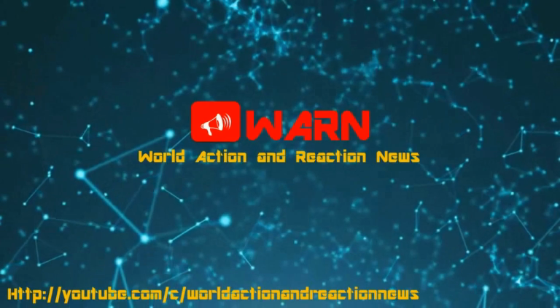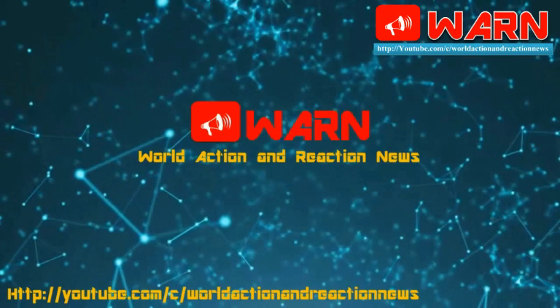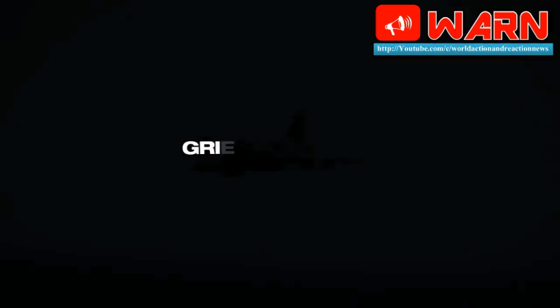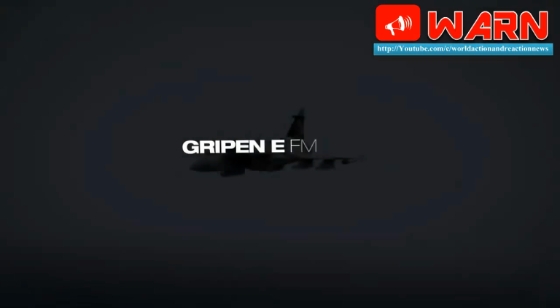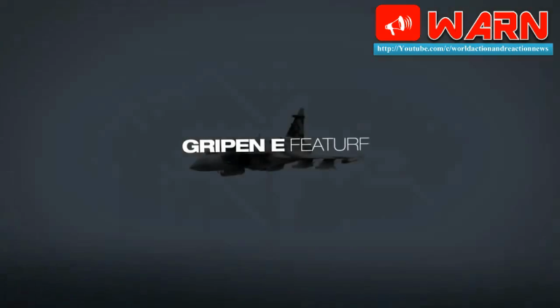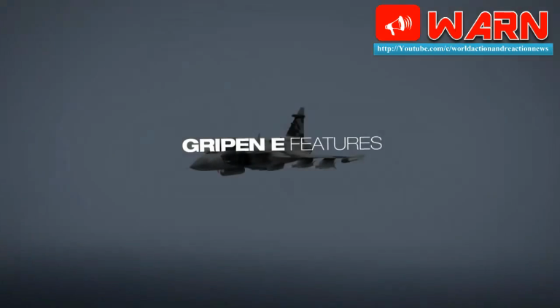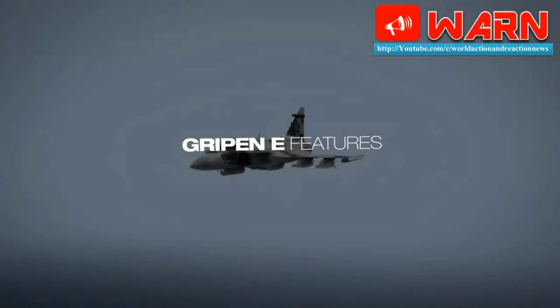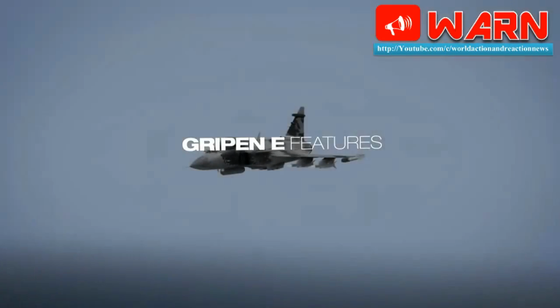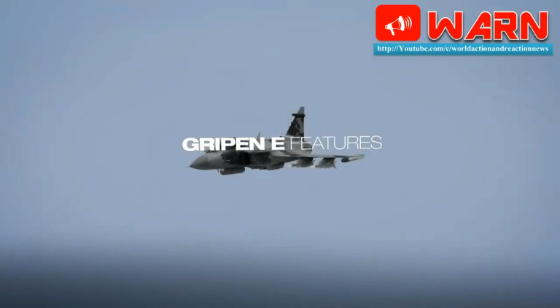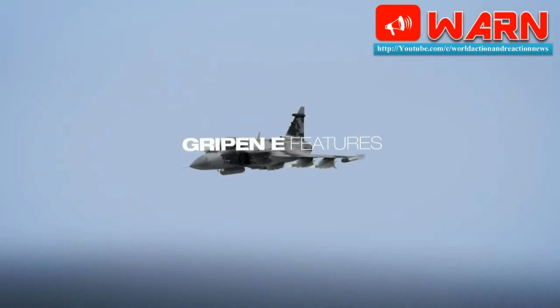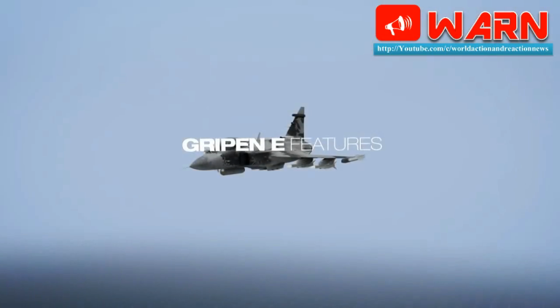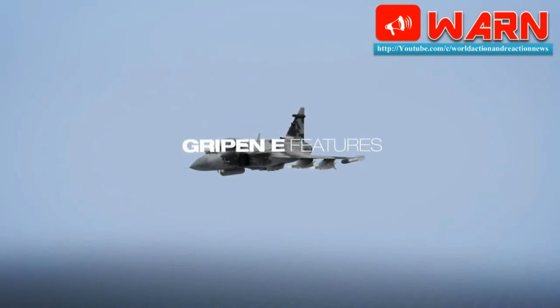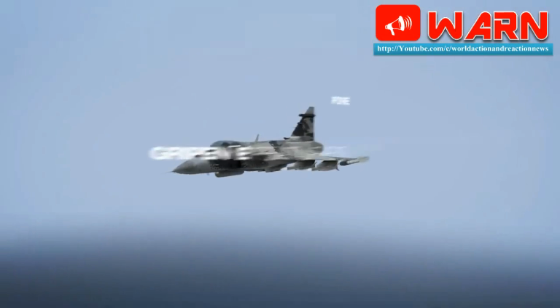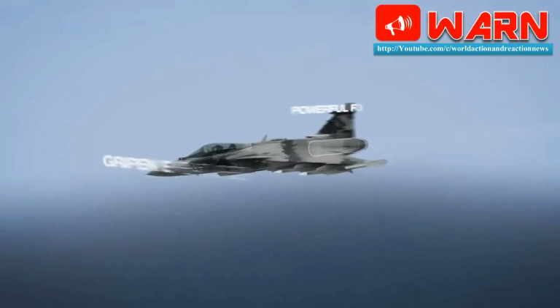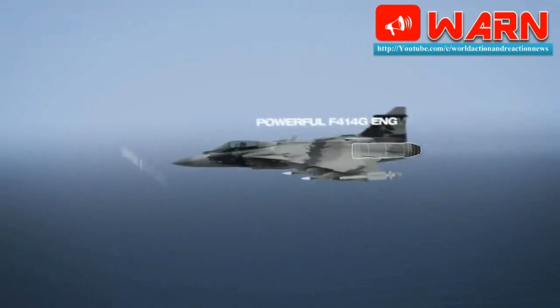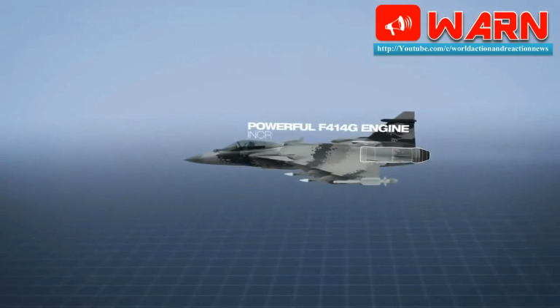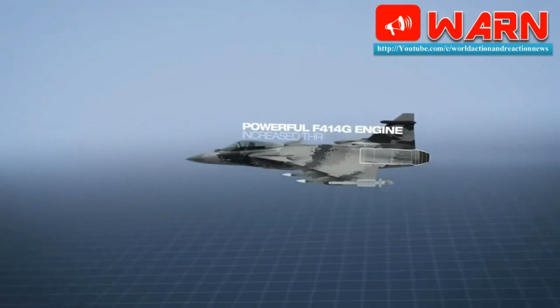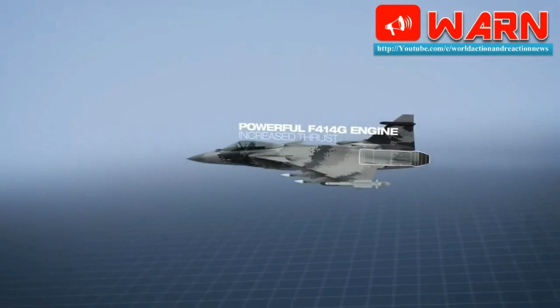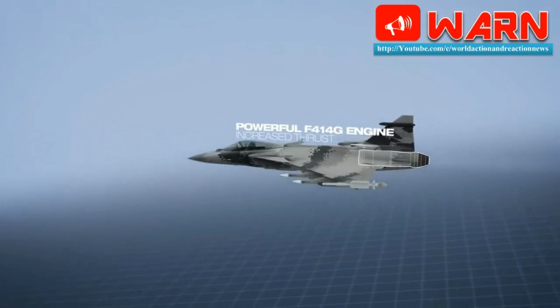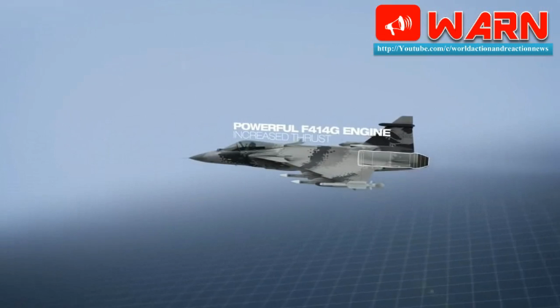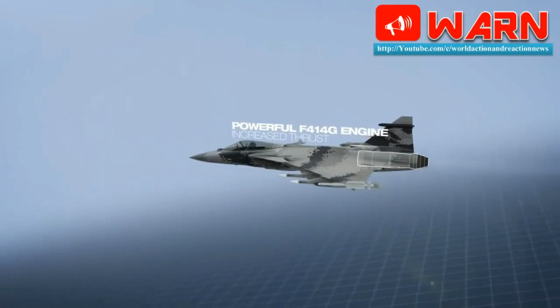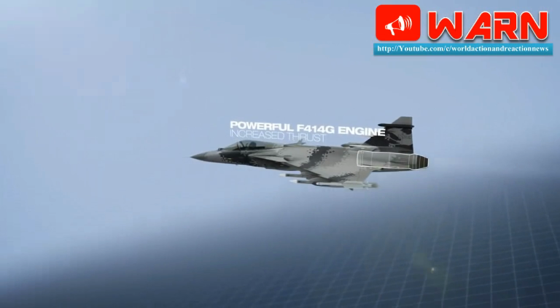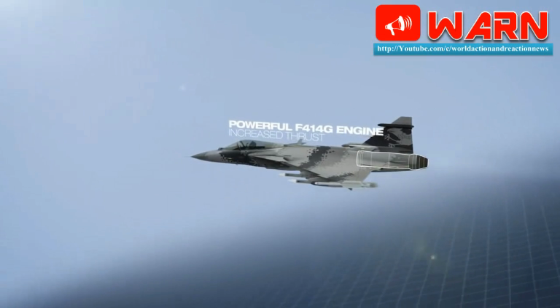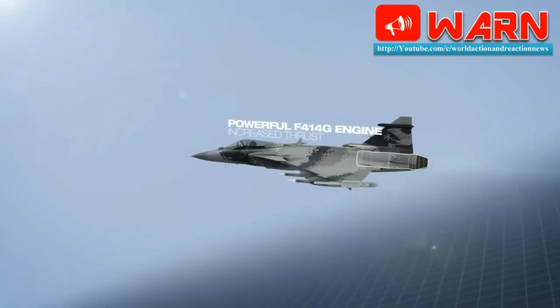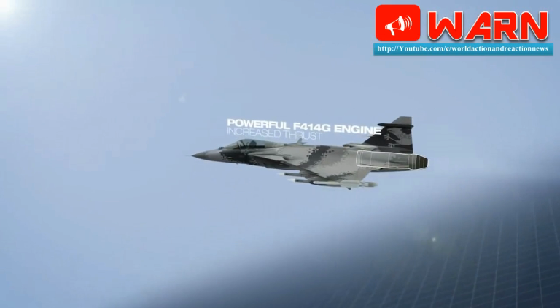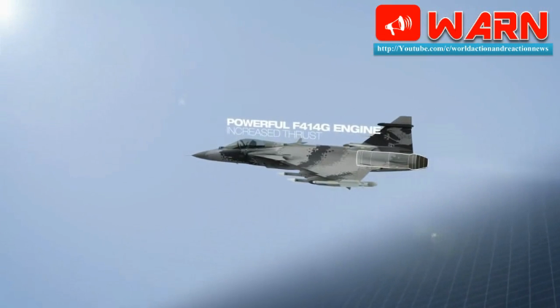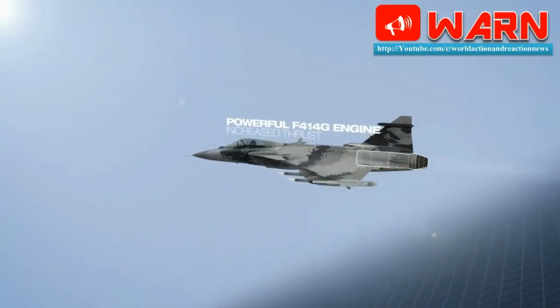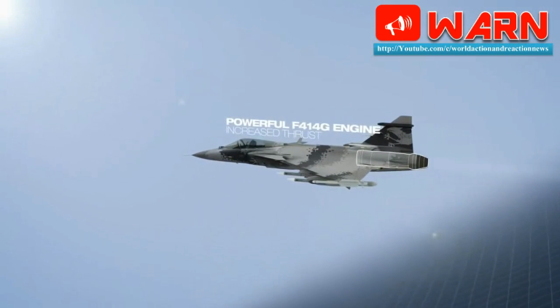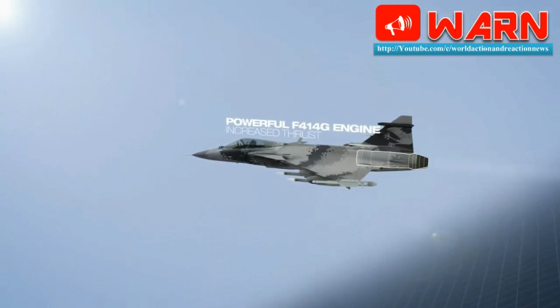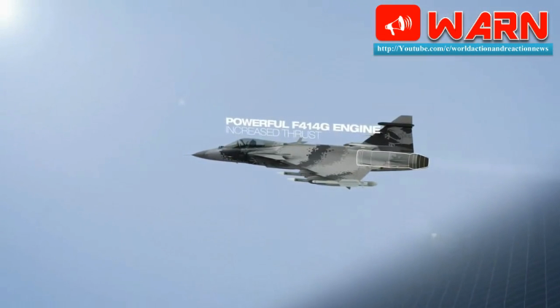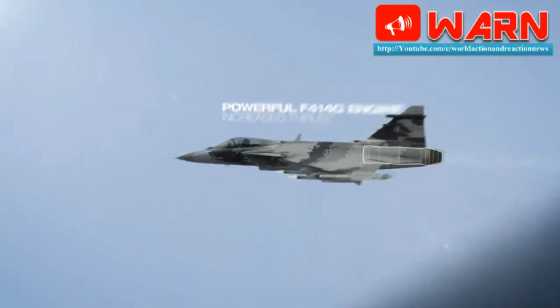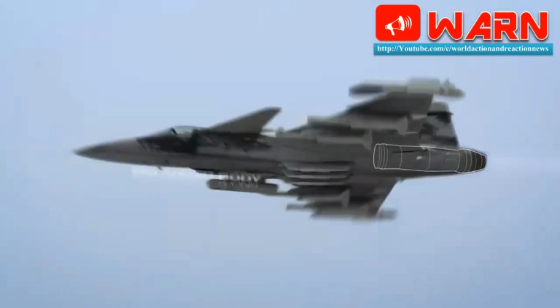Welcome to WARN. Today we find: Gripen E to feature next generation electronic warfare capability.